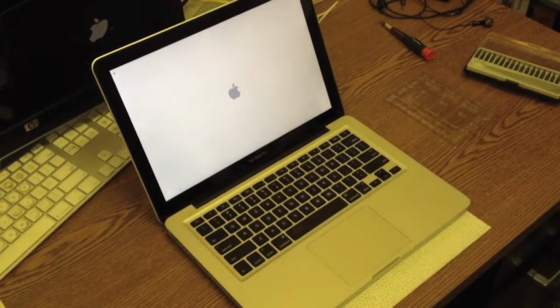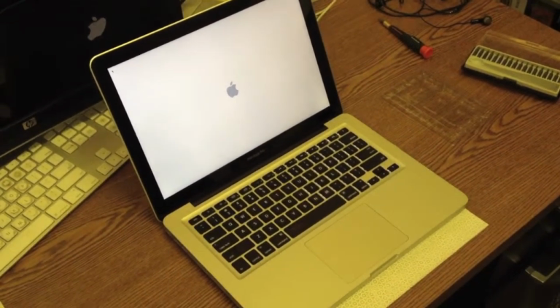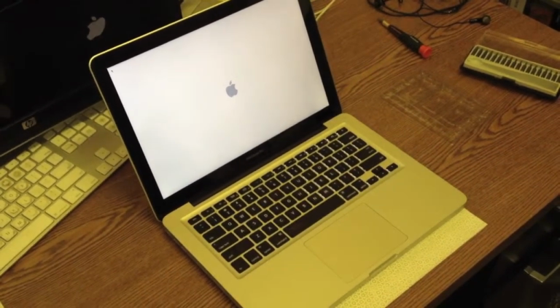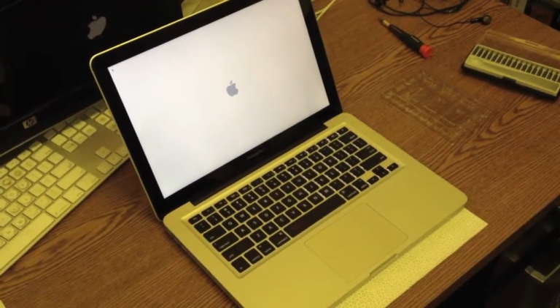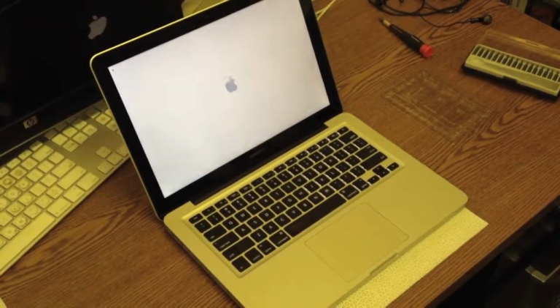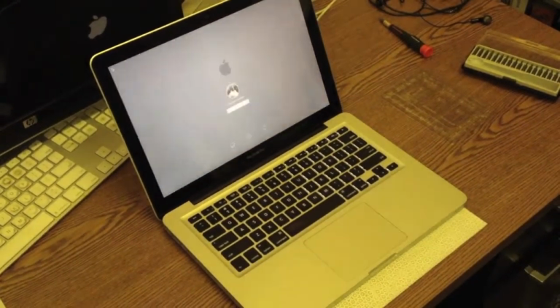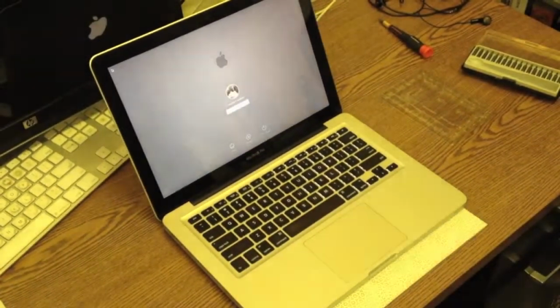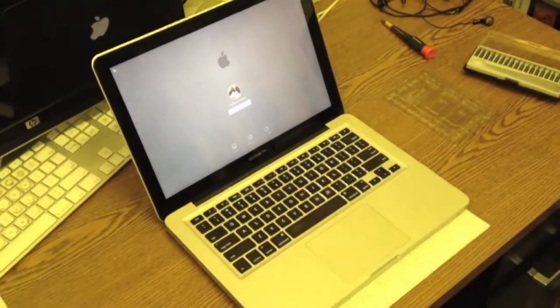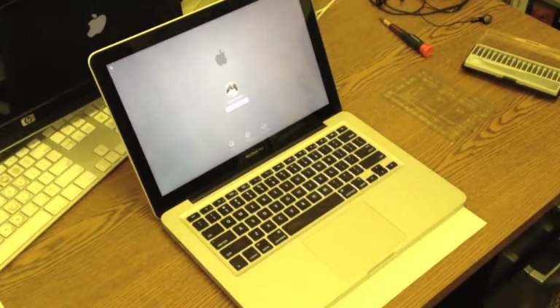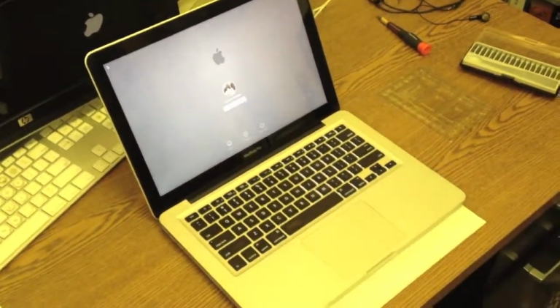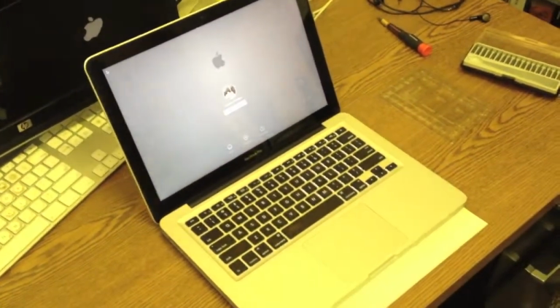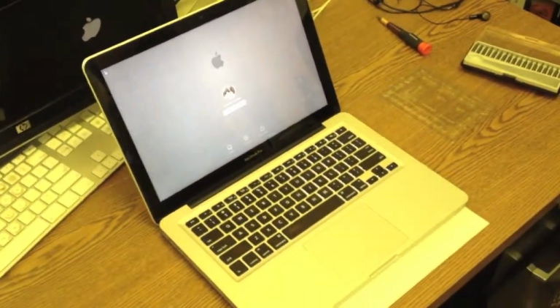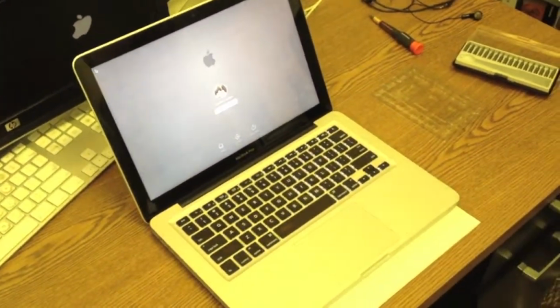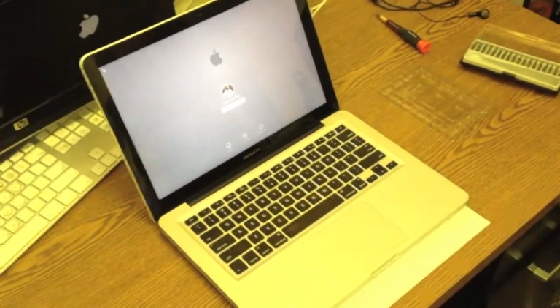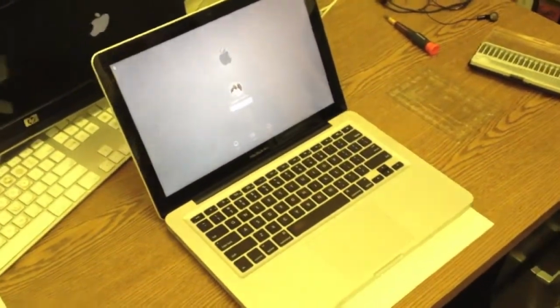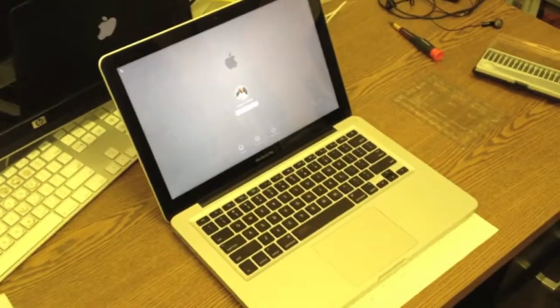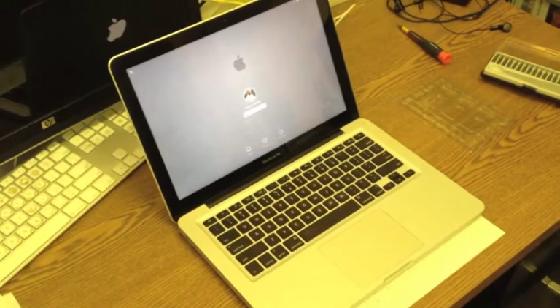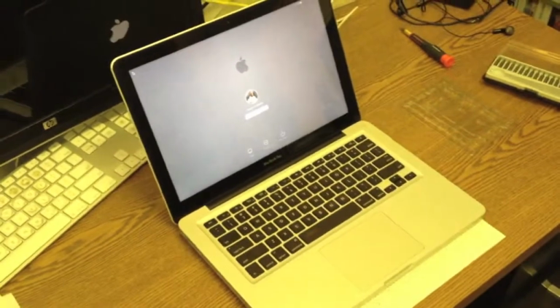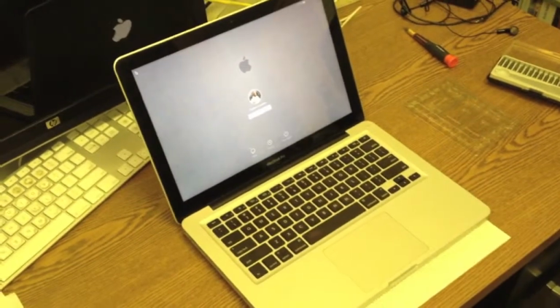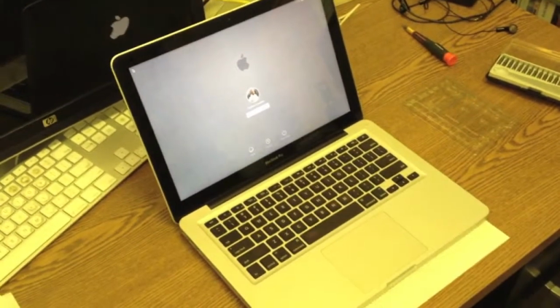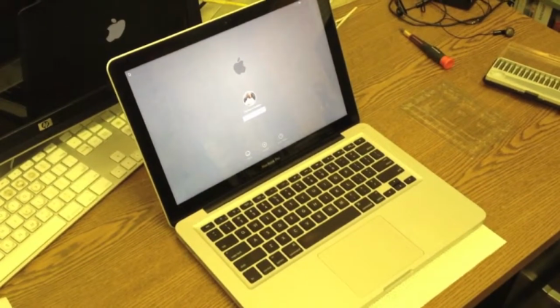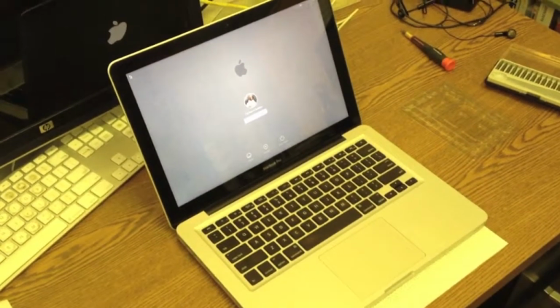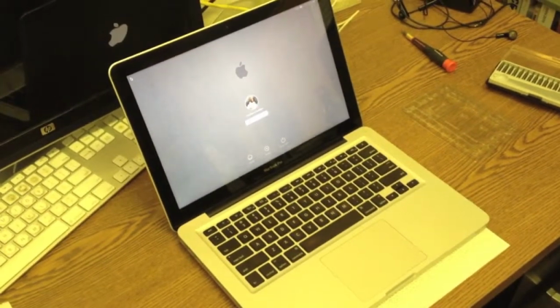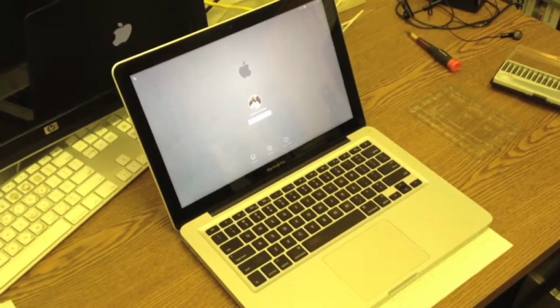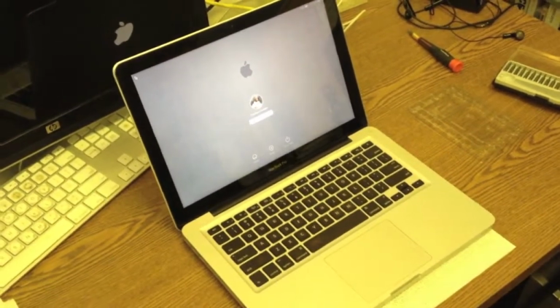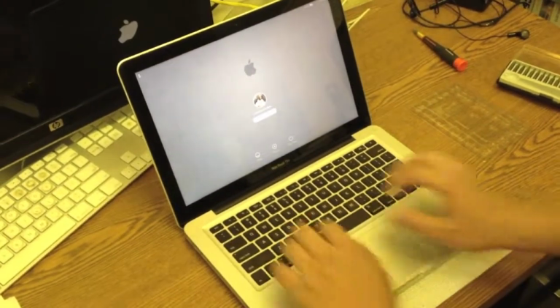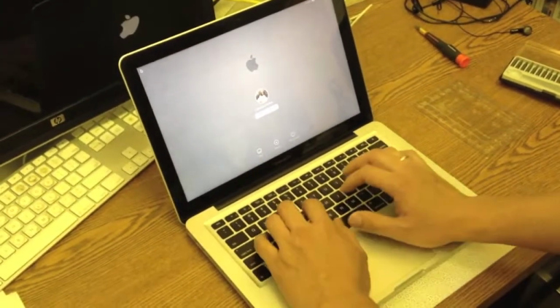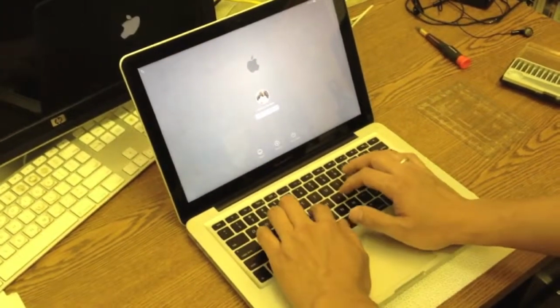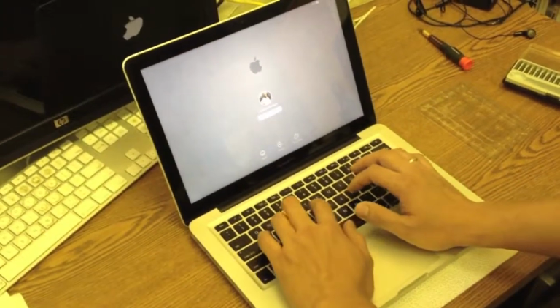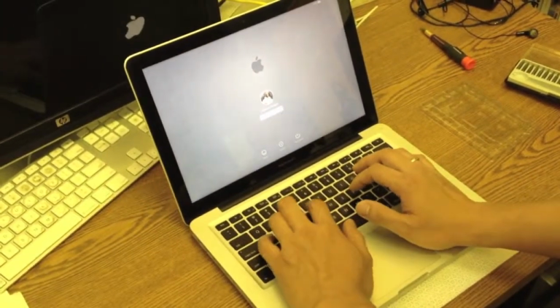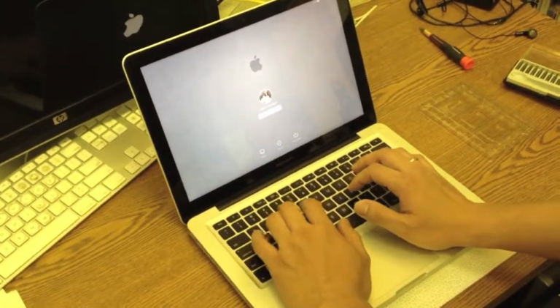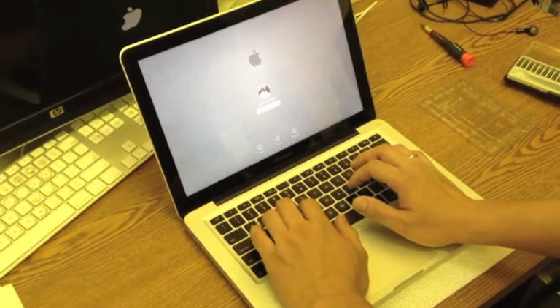Hope this video helps with upgrading RAM in your respective Macs. Signing off, this is Jaytham.